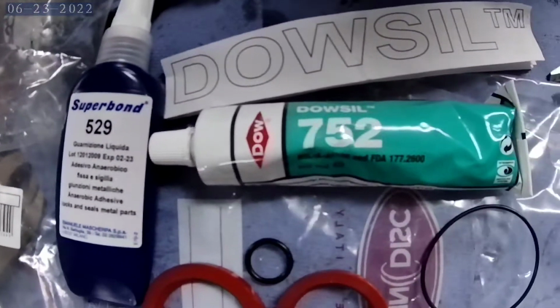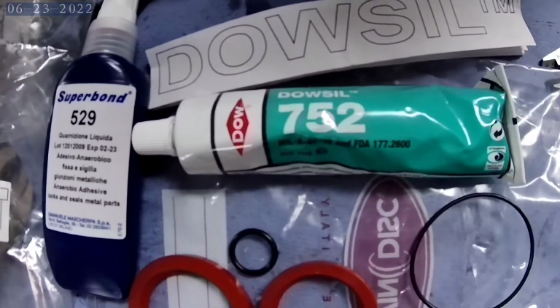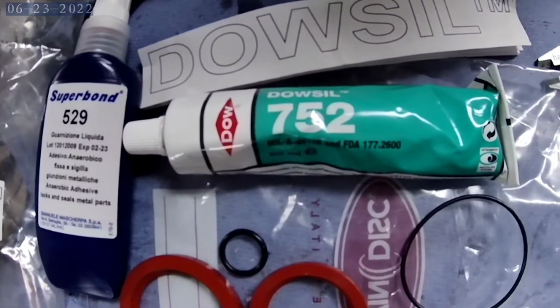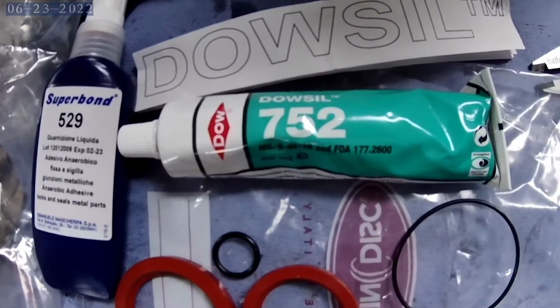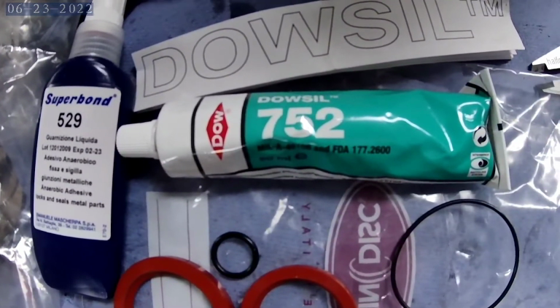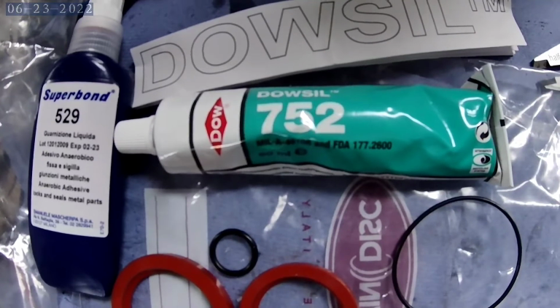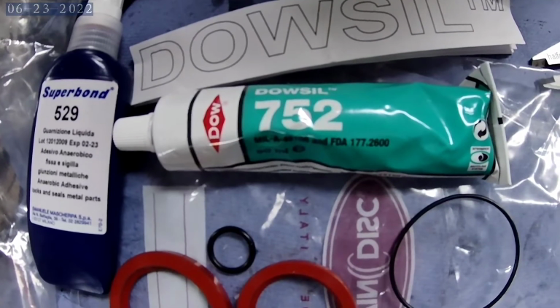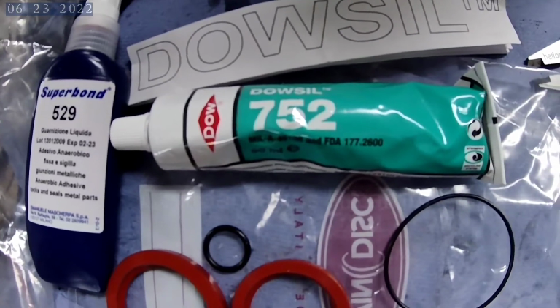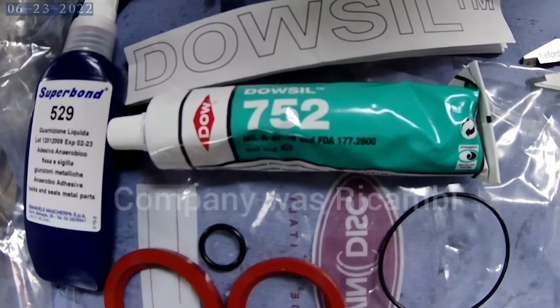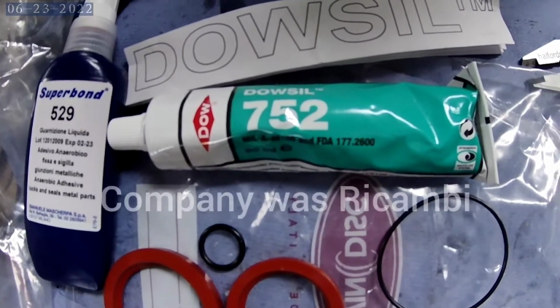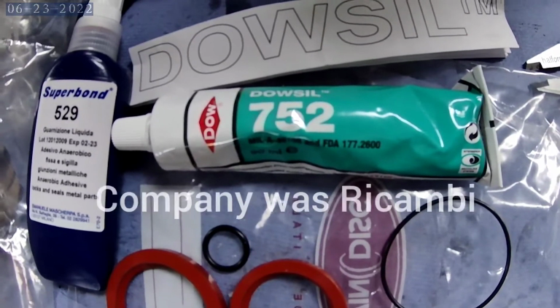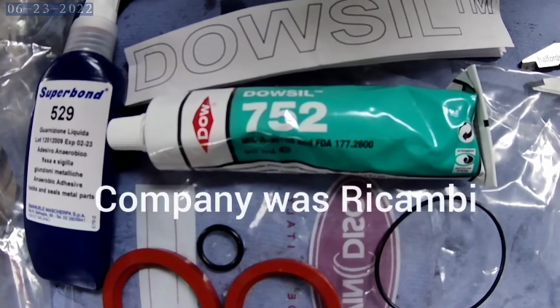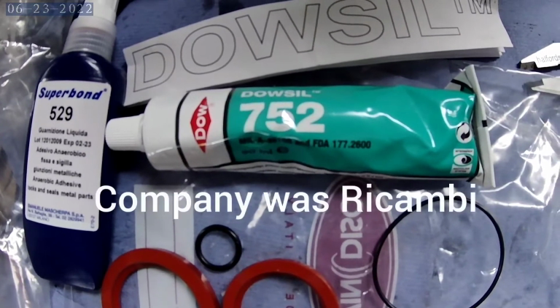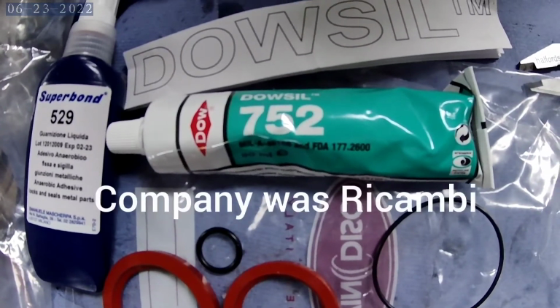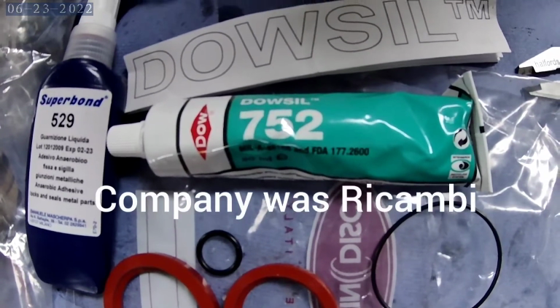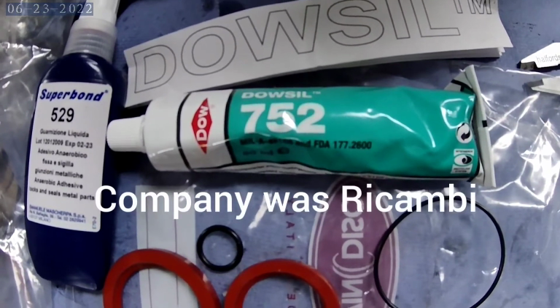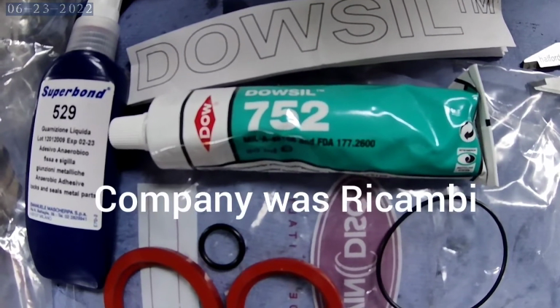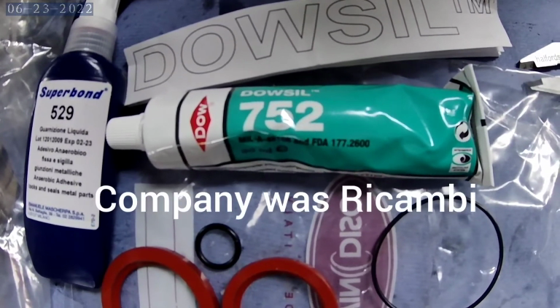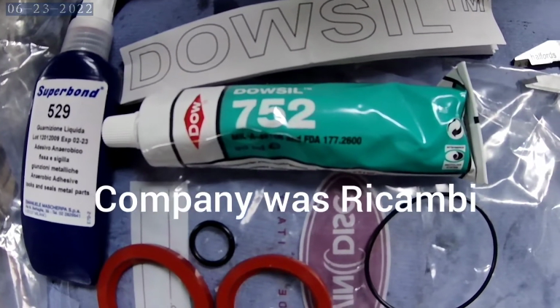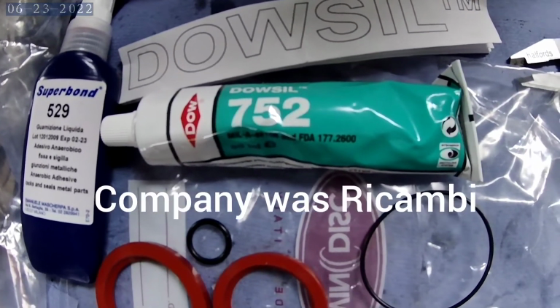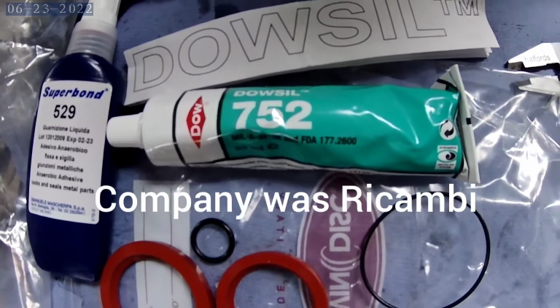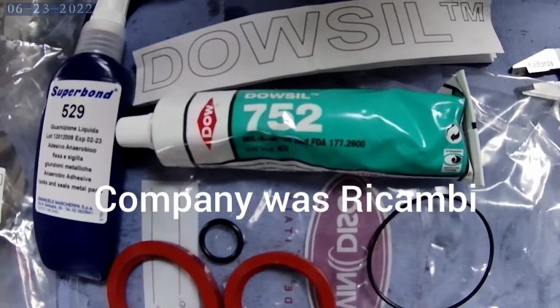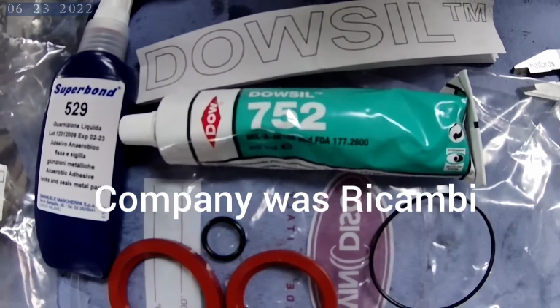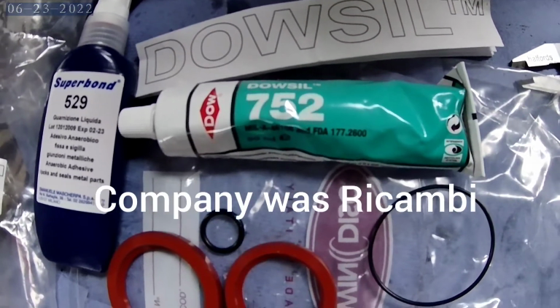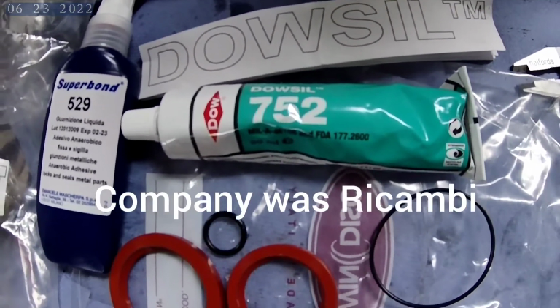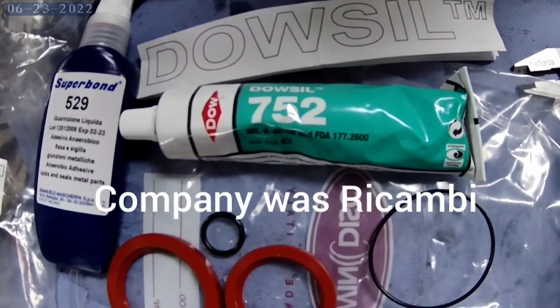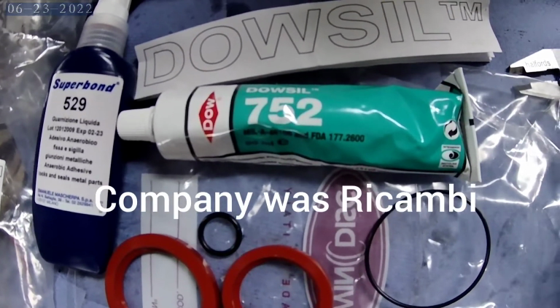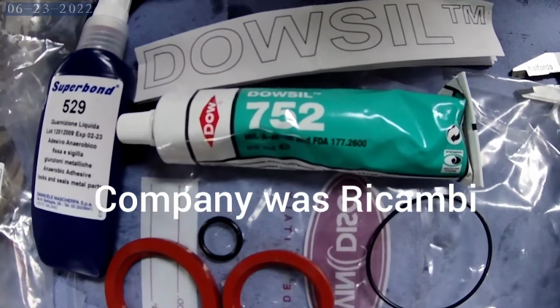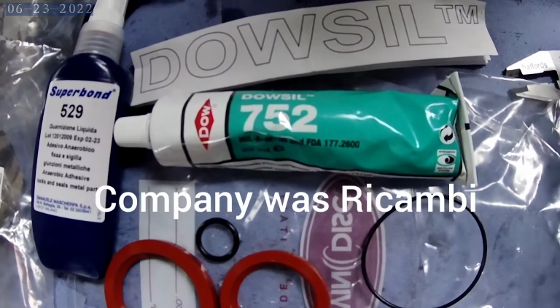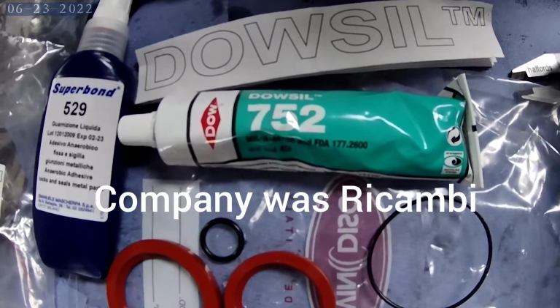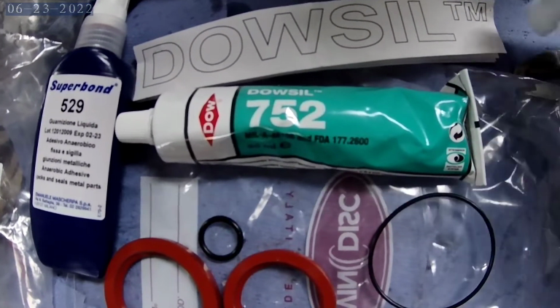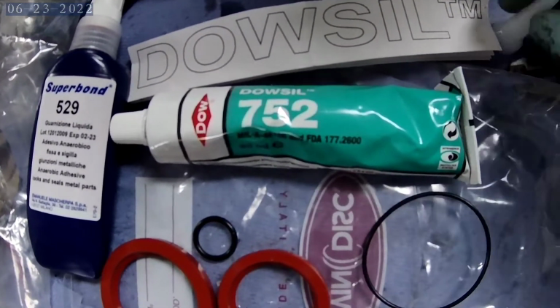There is the part number and I'll put on the name of the company as well. These came from Italy because as of this year we have to pay a tax for anything coming in from England.